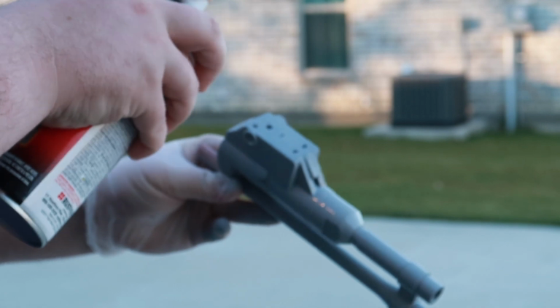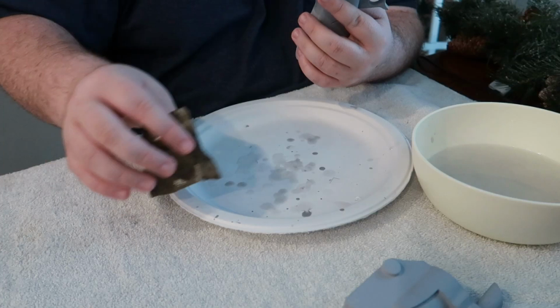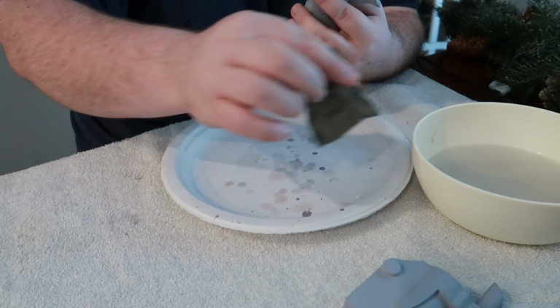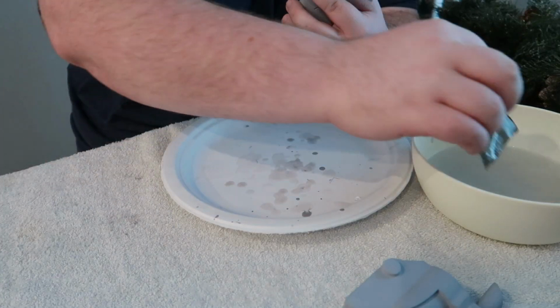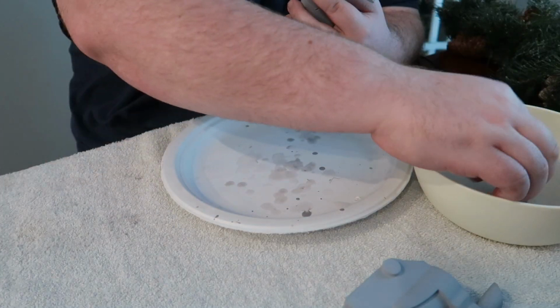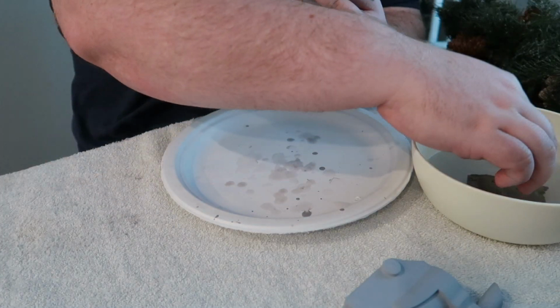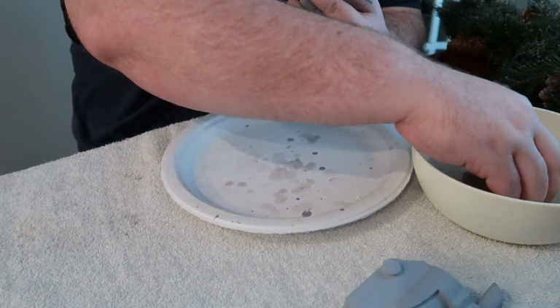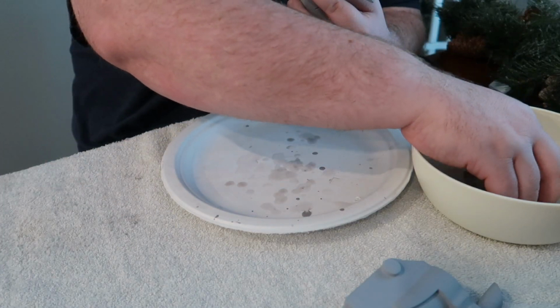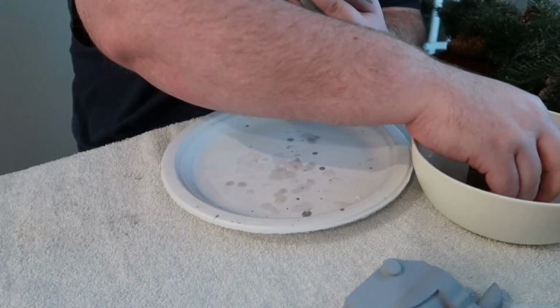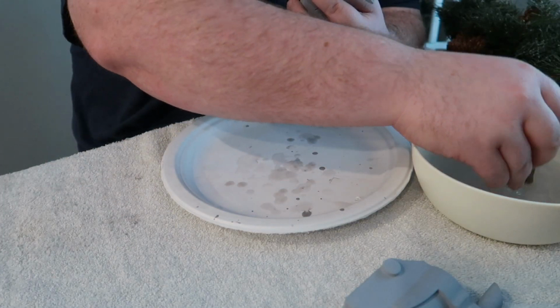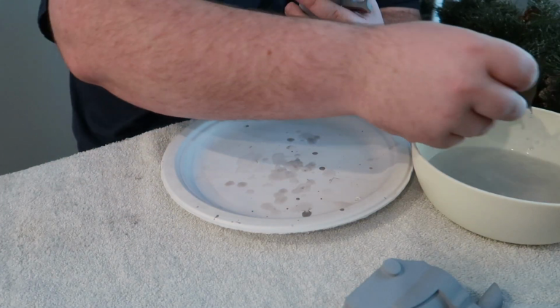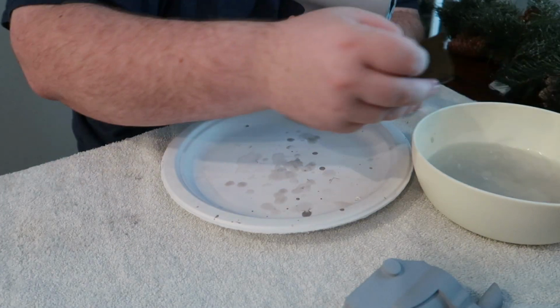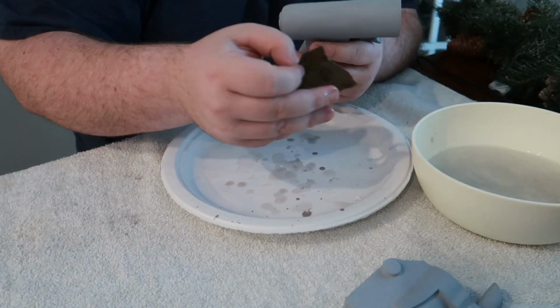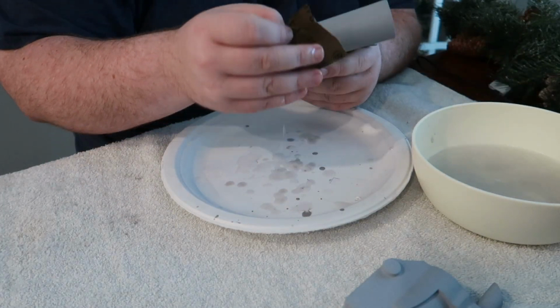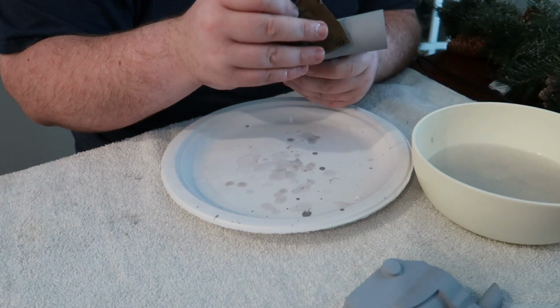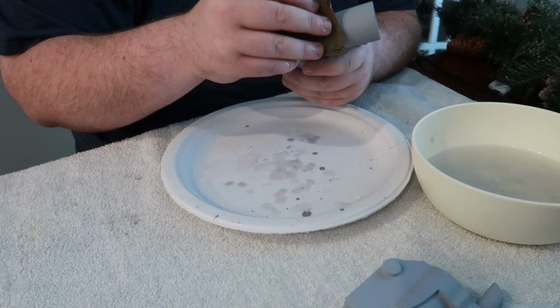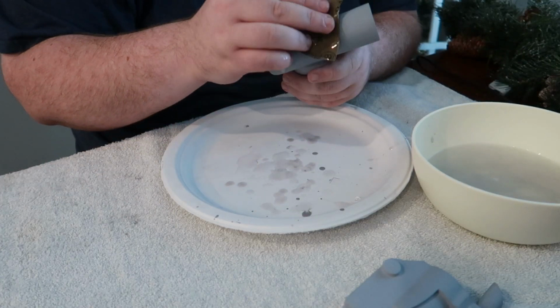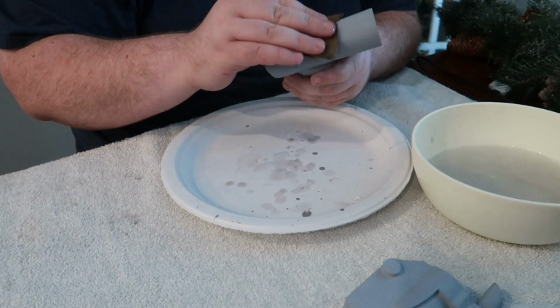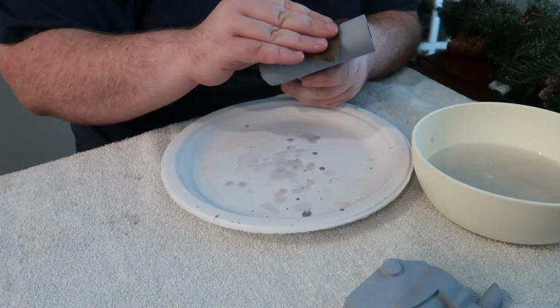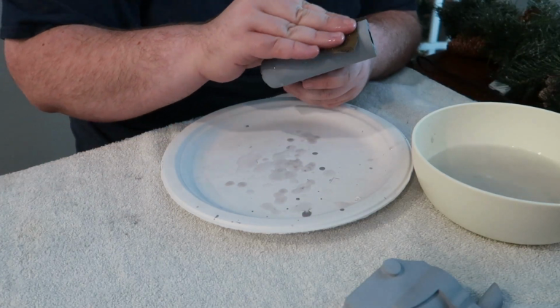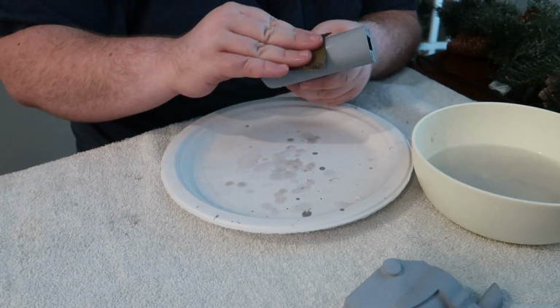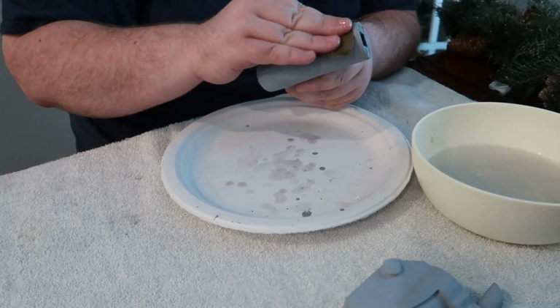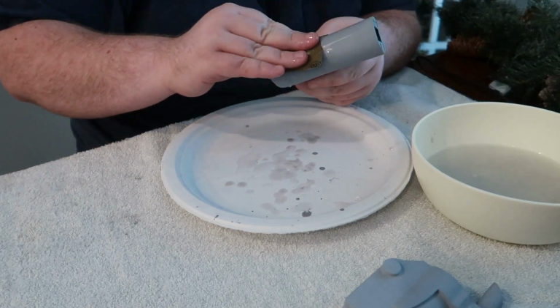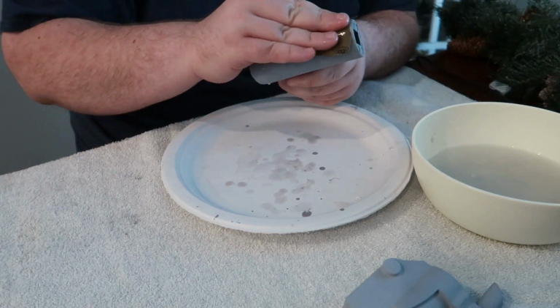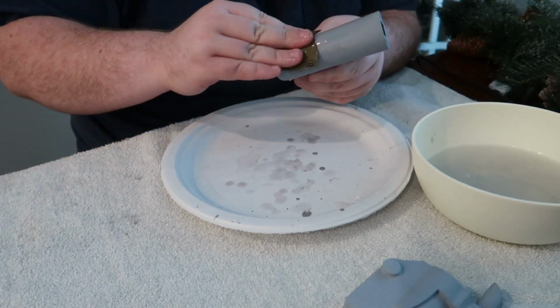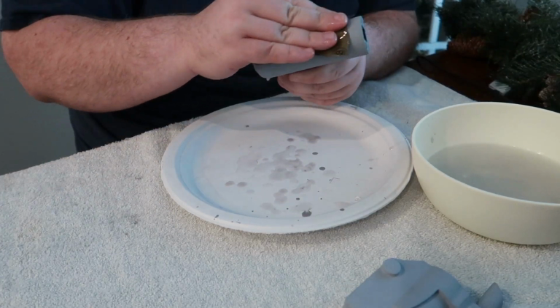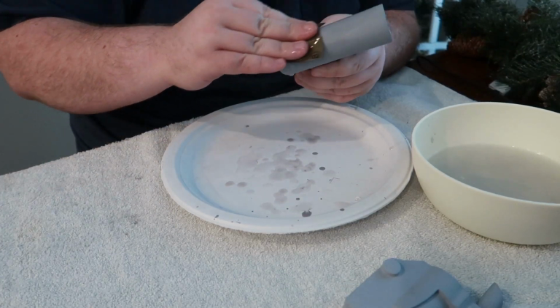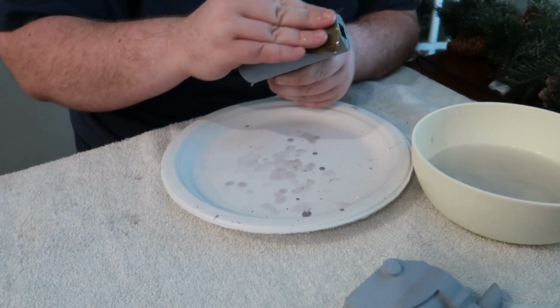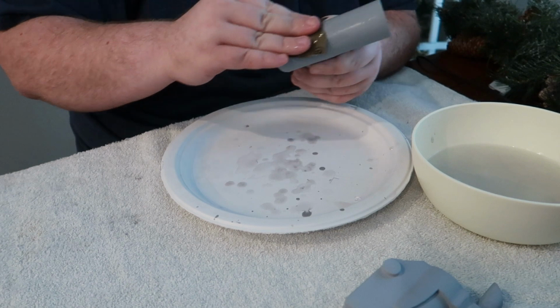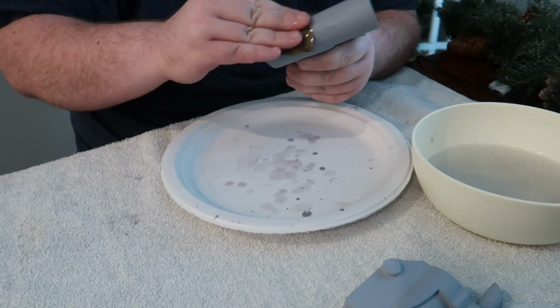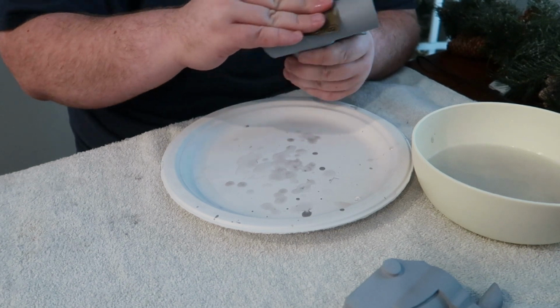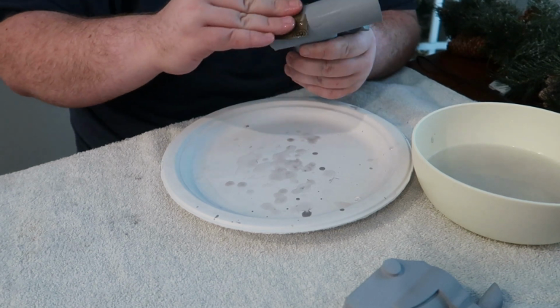And the last step is wet sanding. Wet sanding is what gives it a really nice smooth finish.